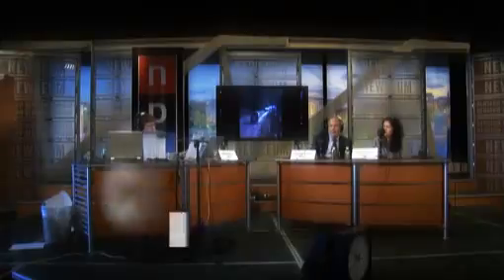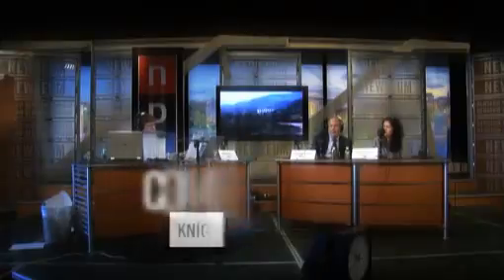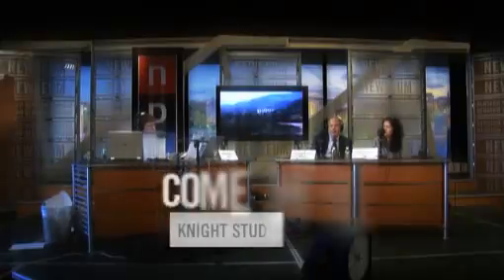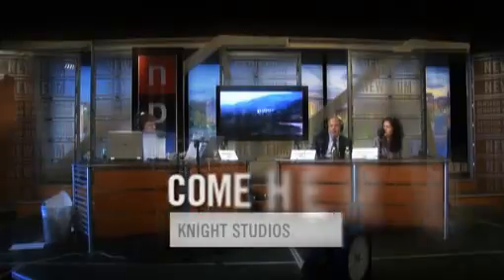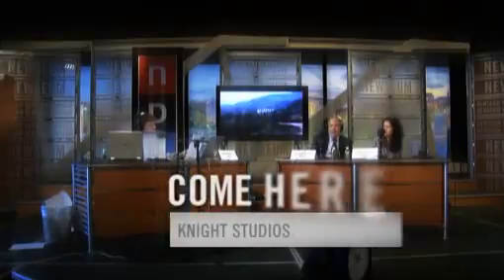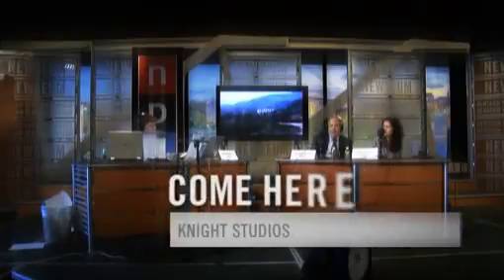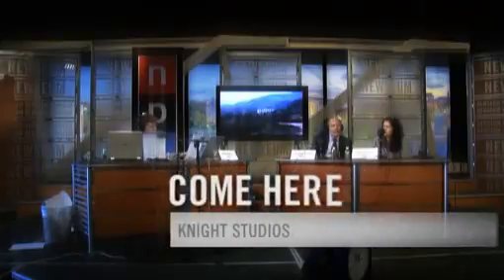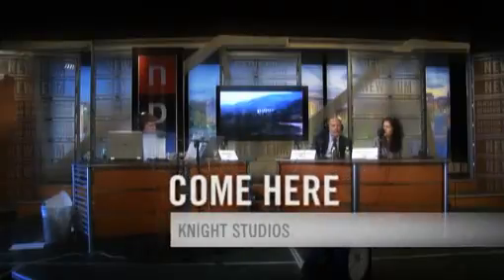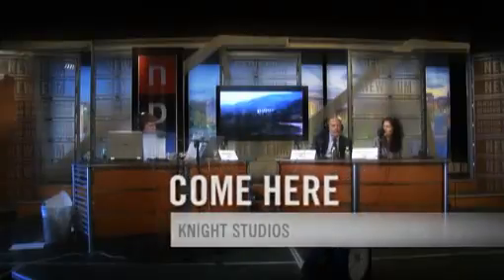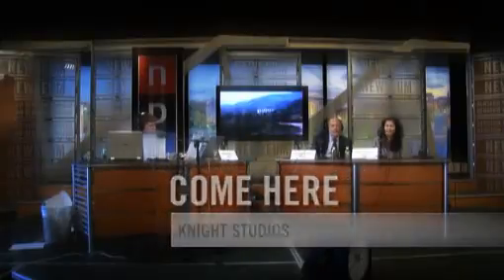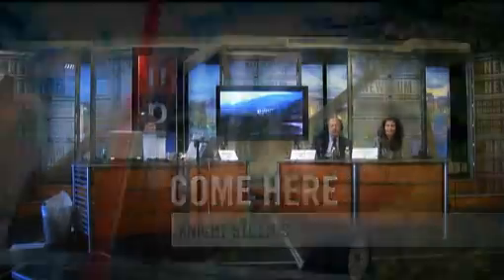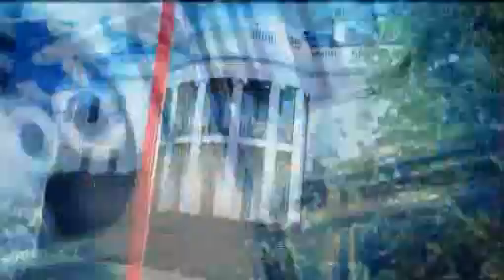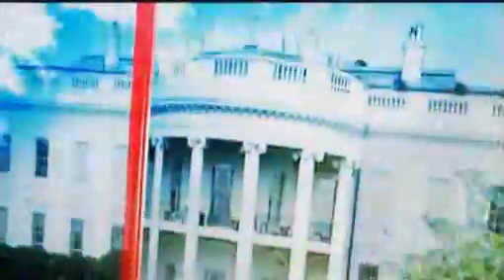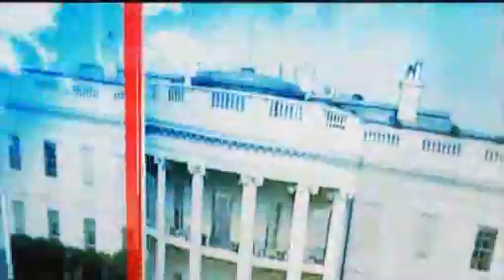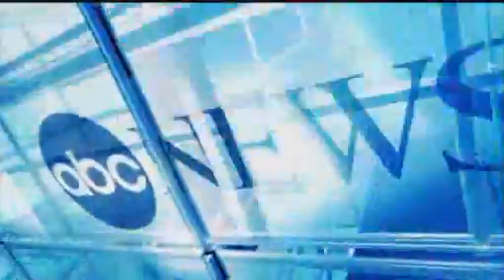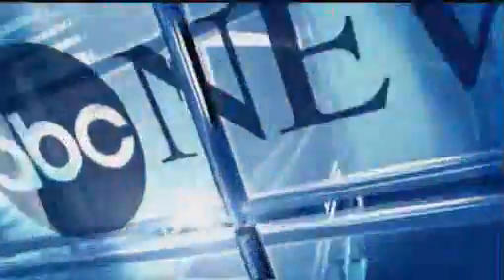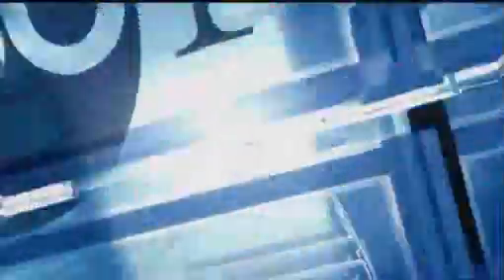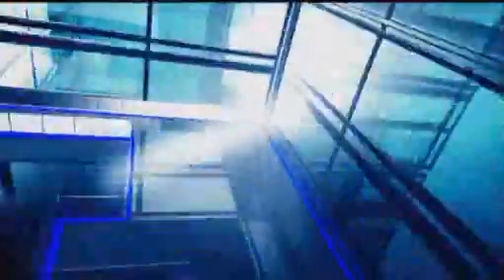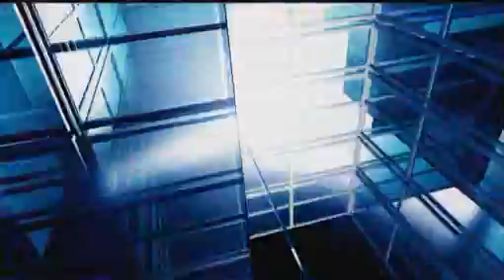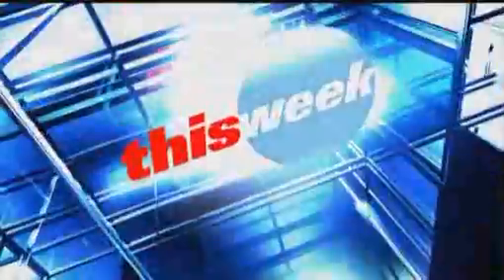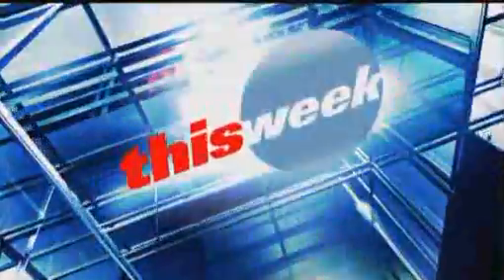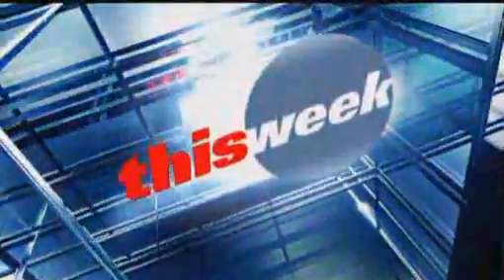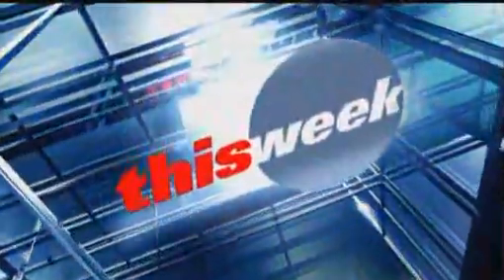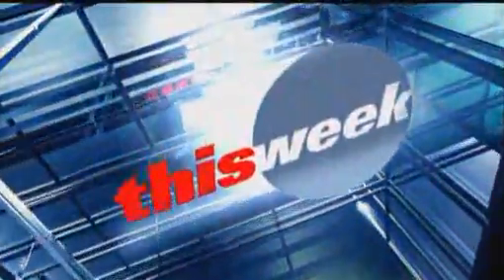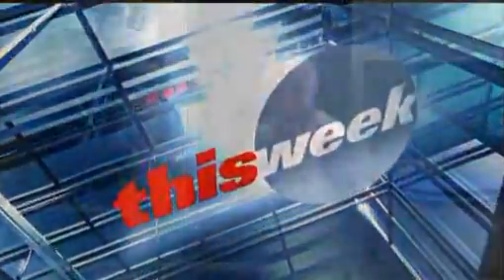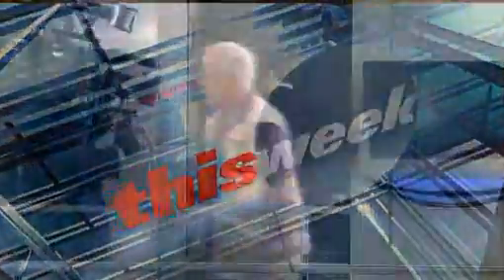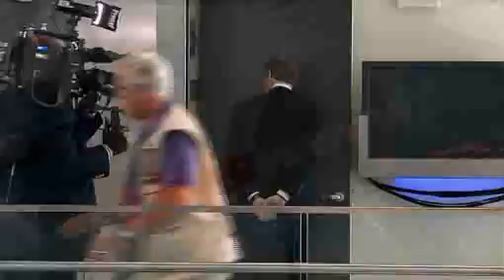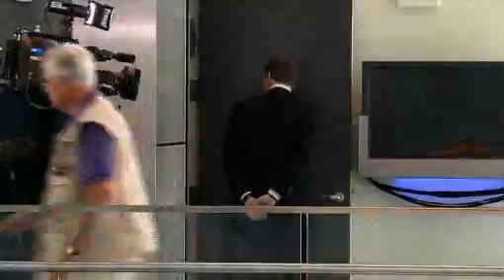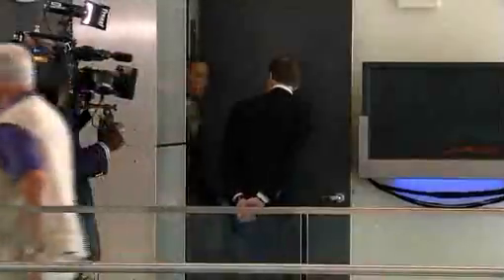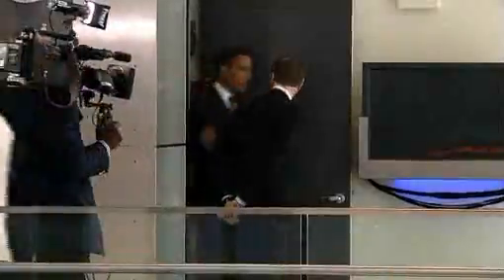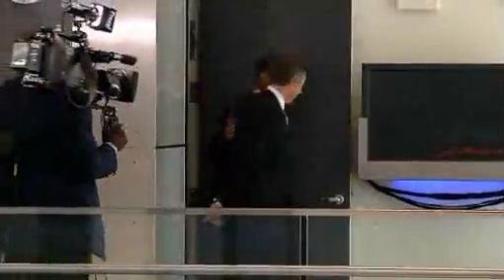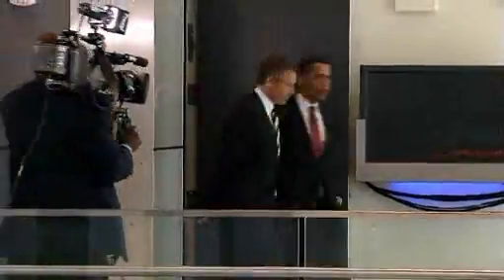The Knight Studios host real pros and news shows. You never know who you might see here.